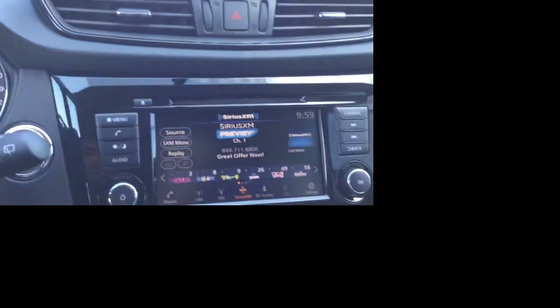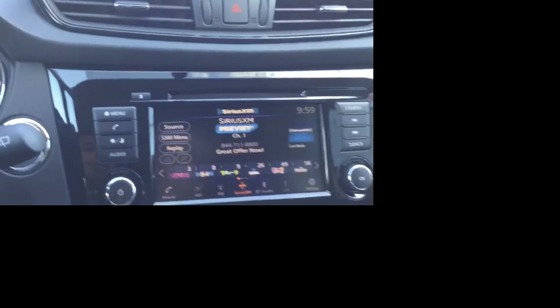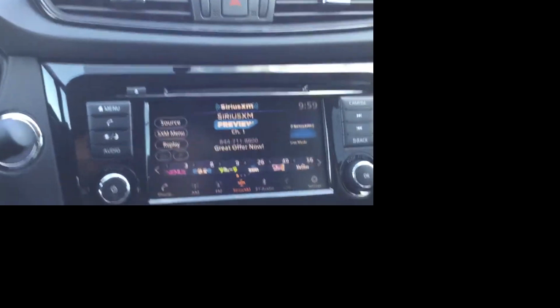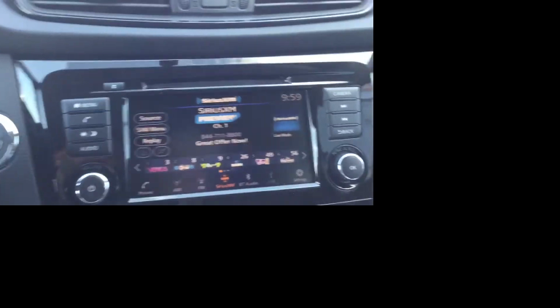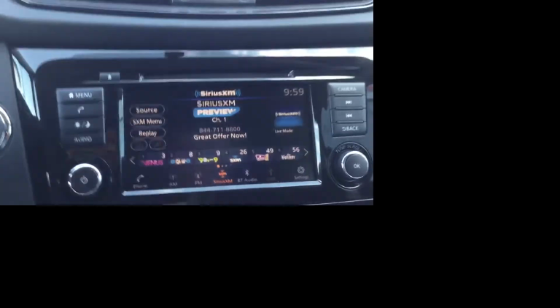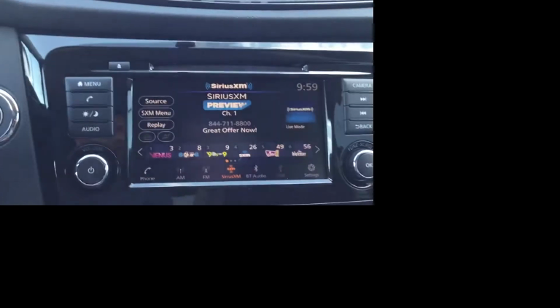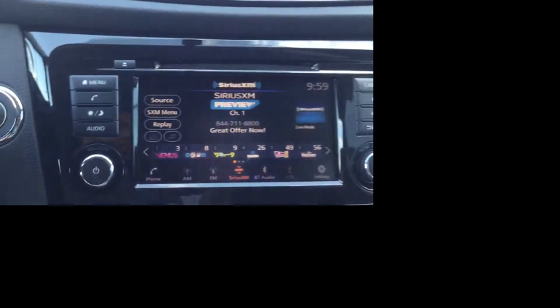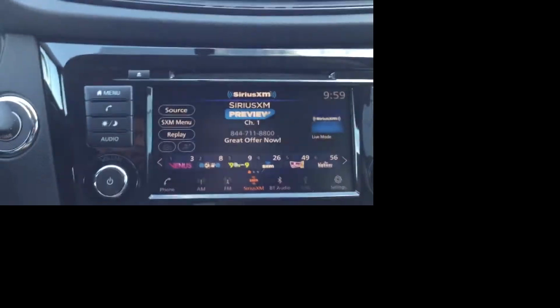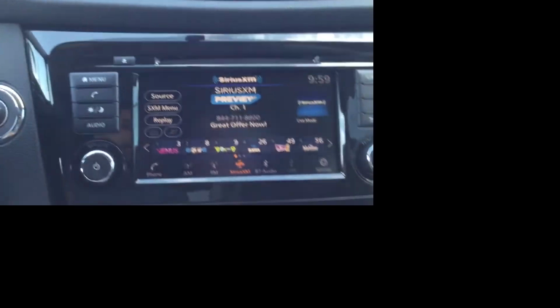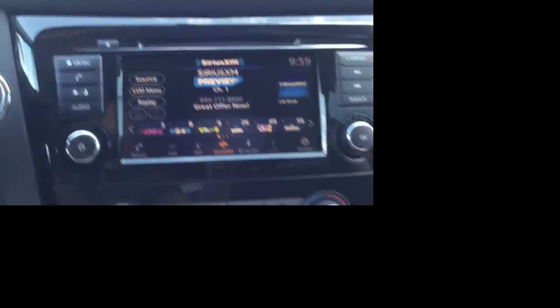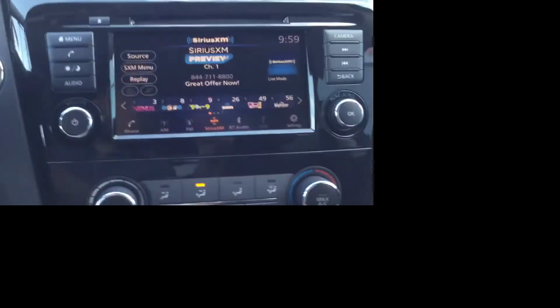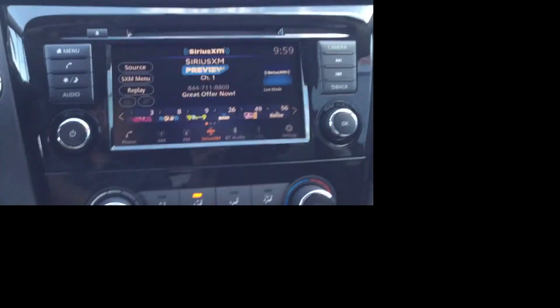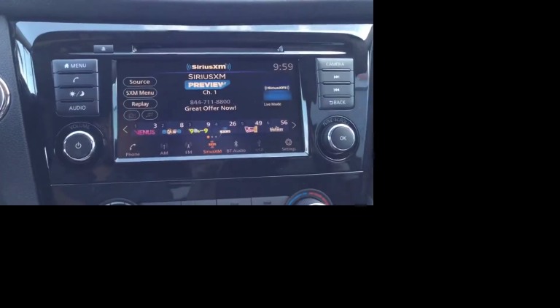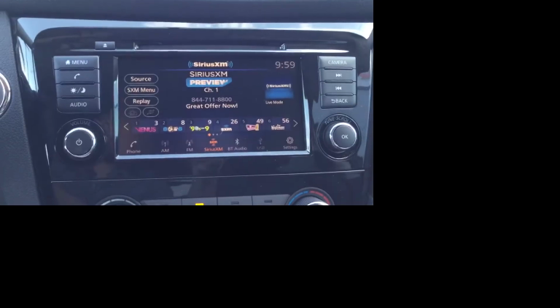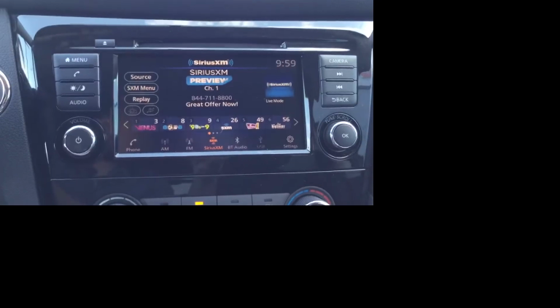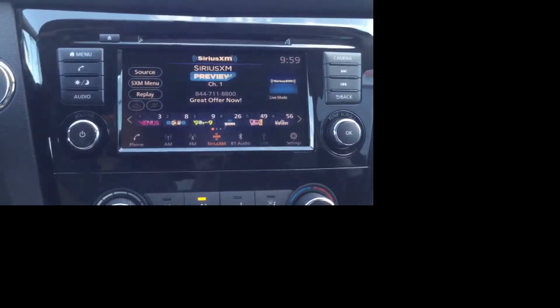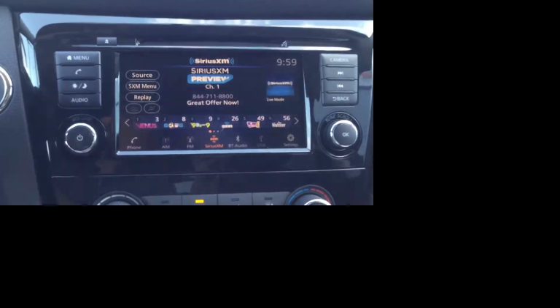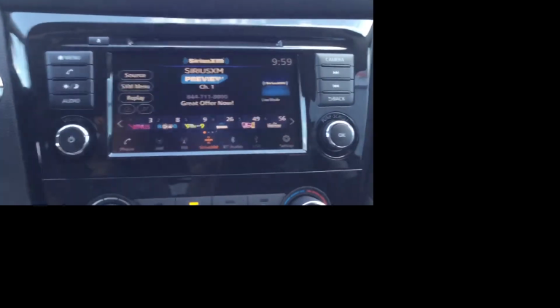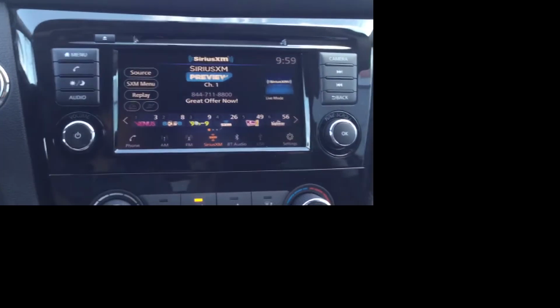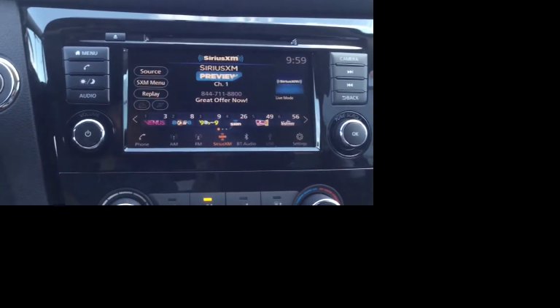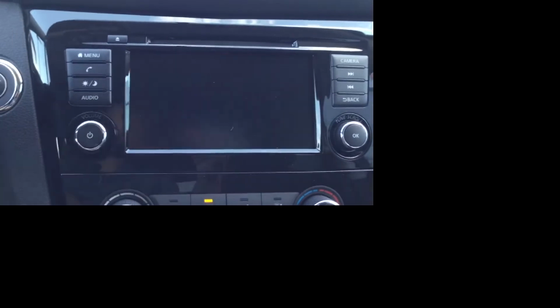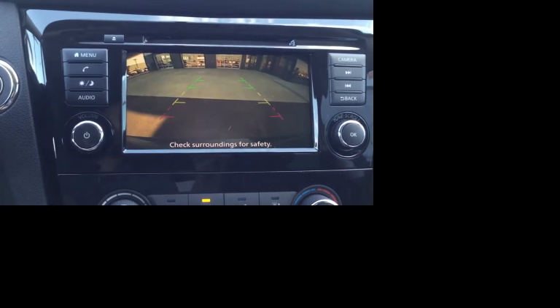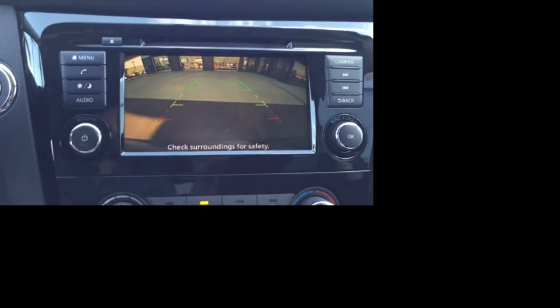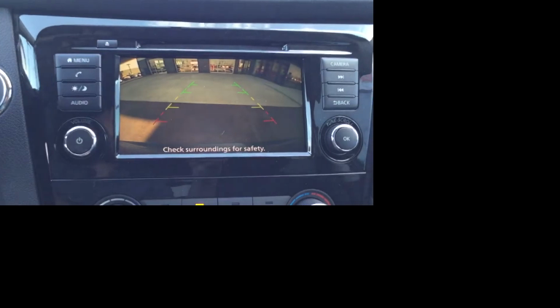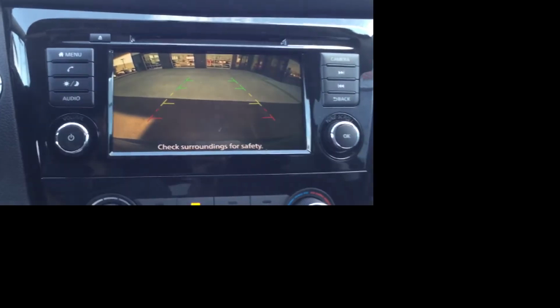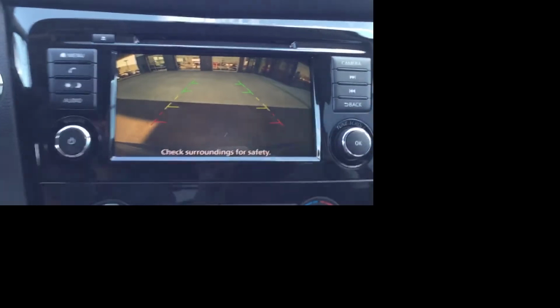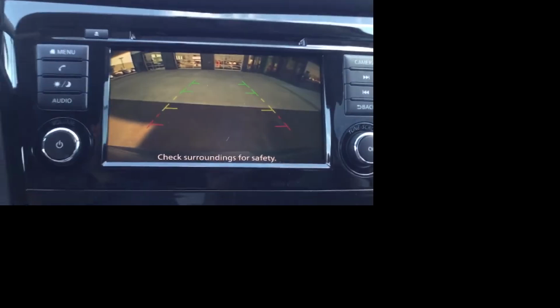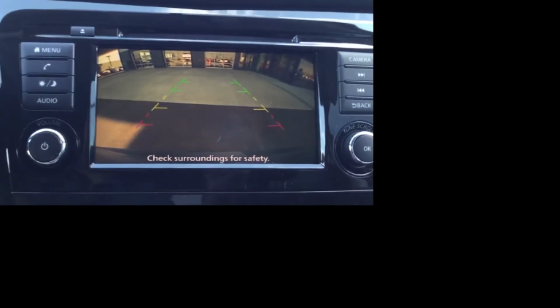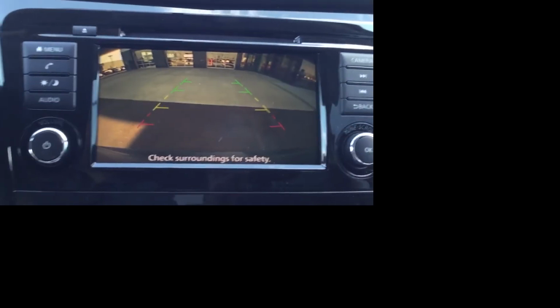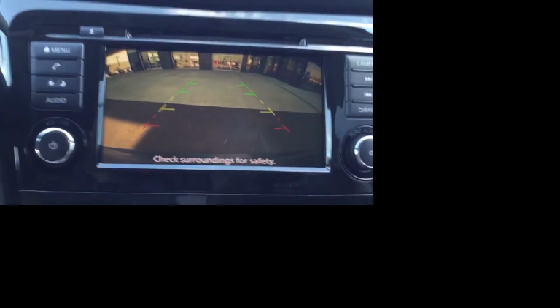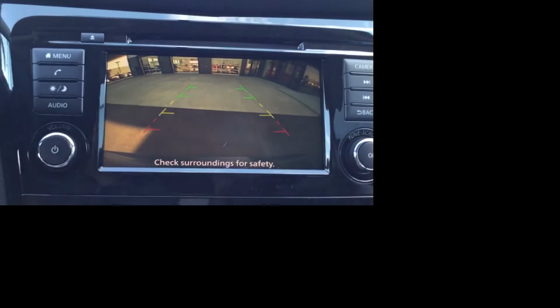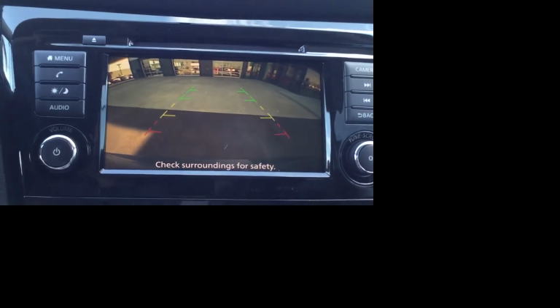You have a great feature of Sirius XM satellite radio. You get a great display on the backup camera.